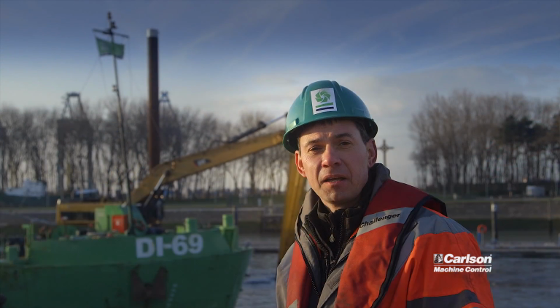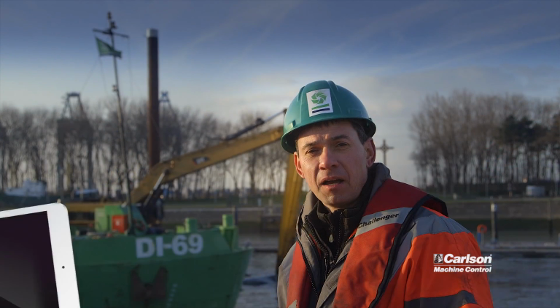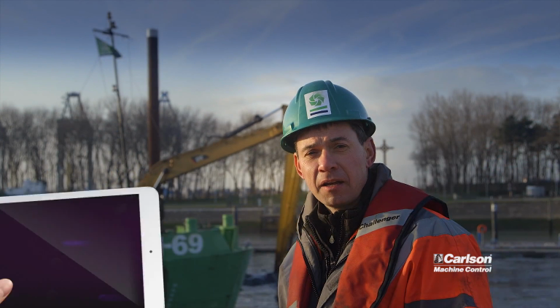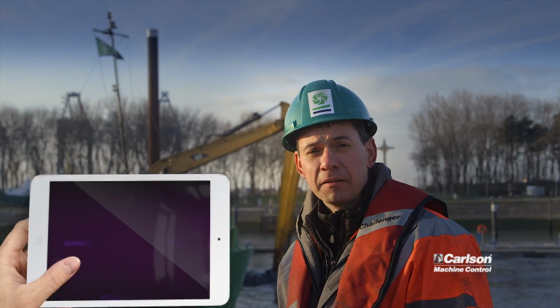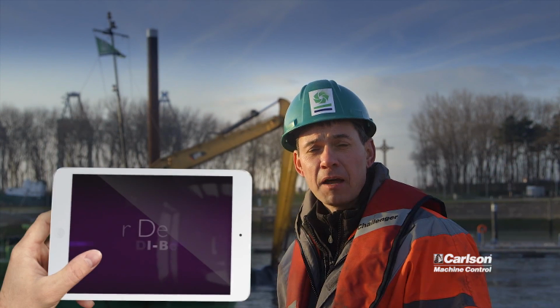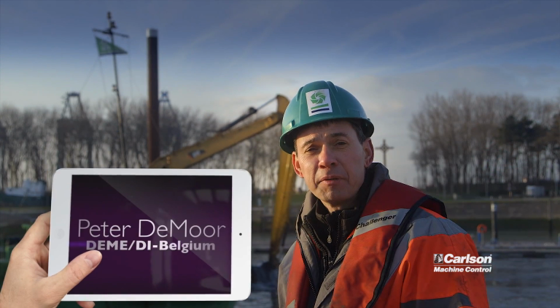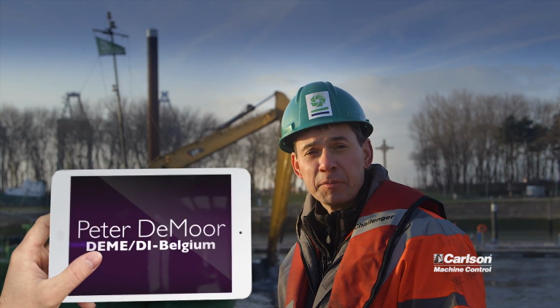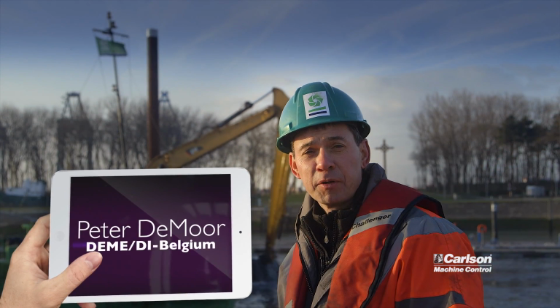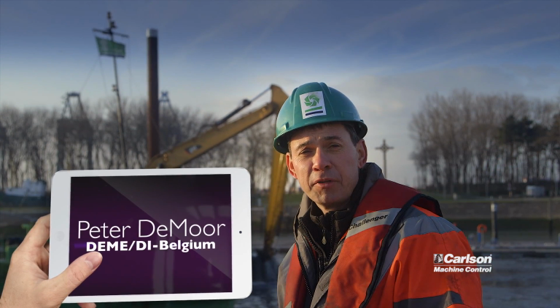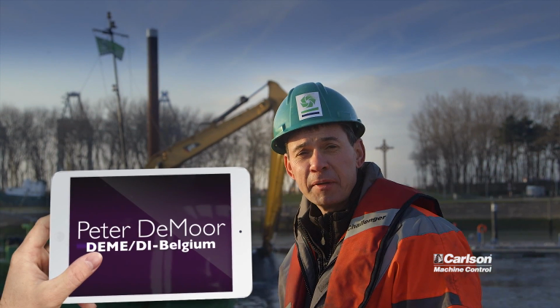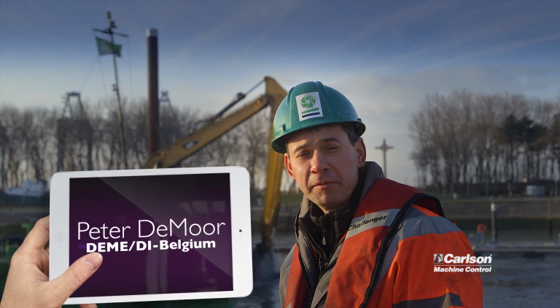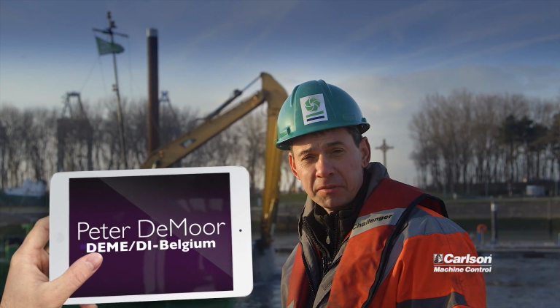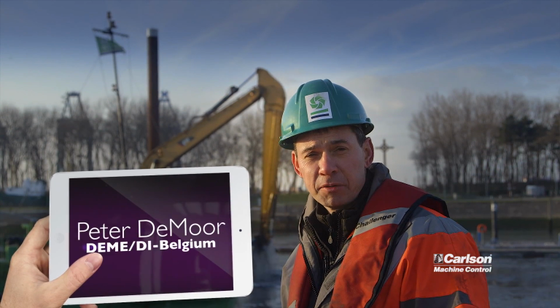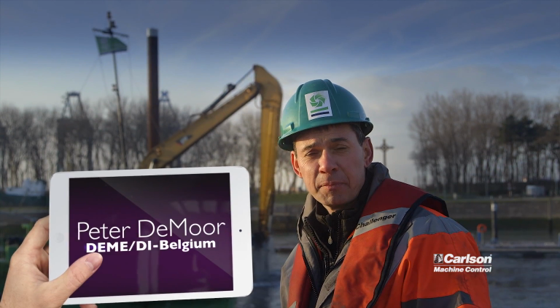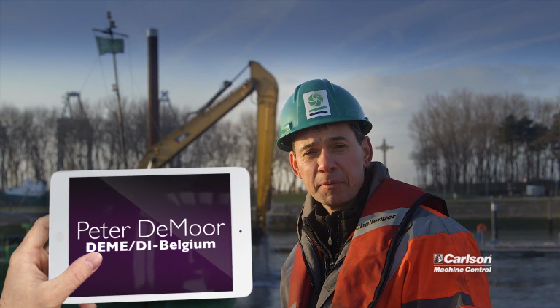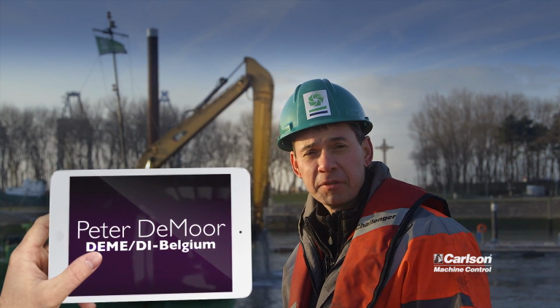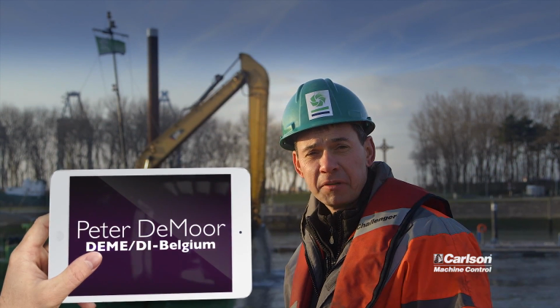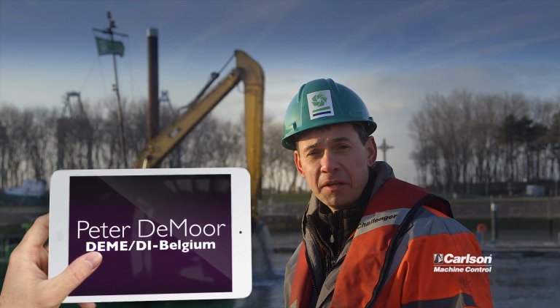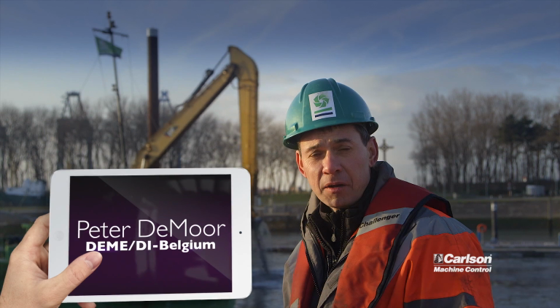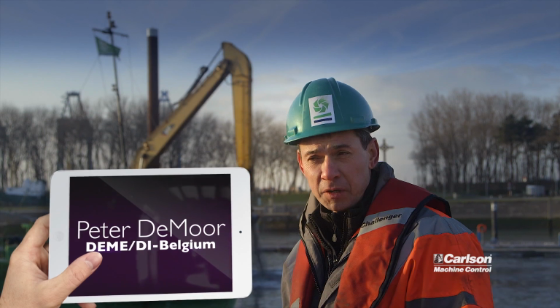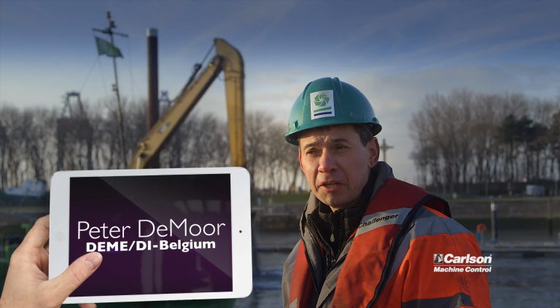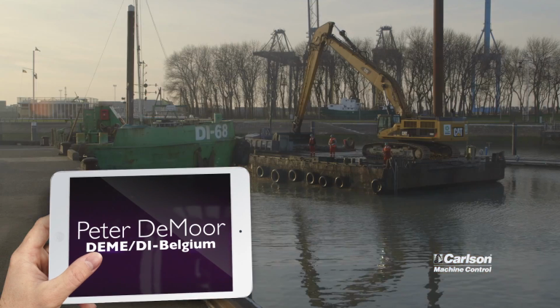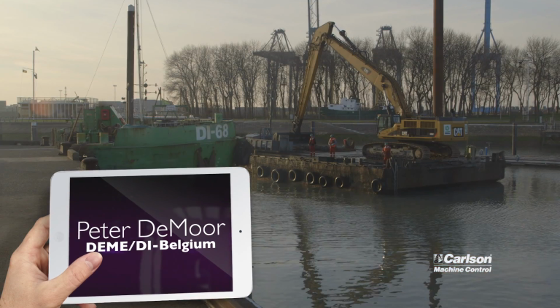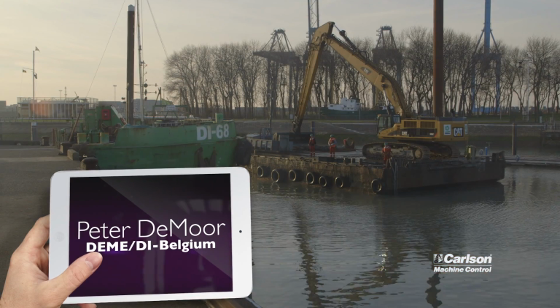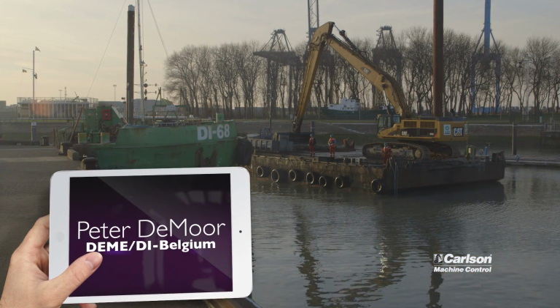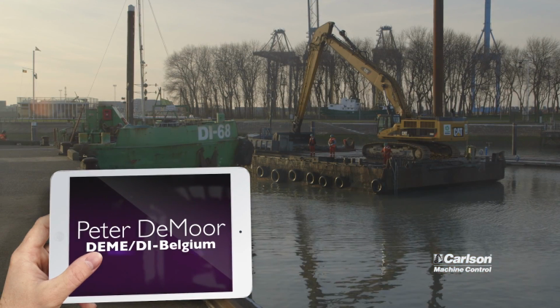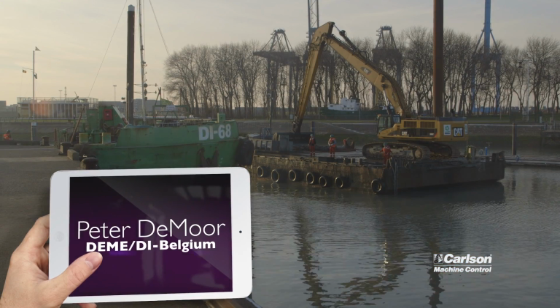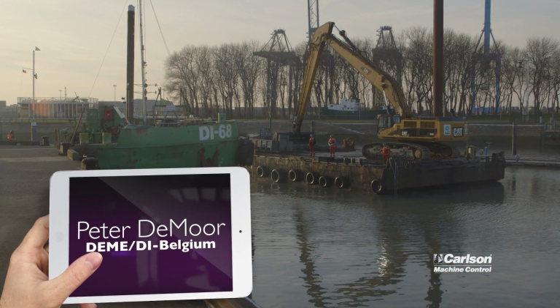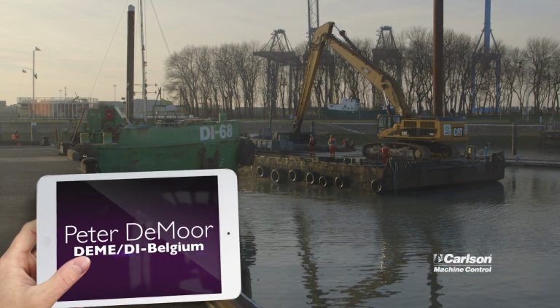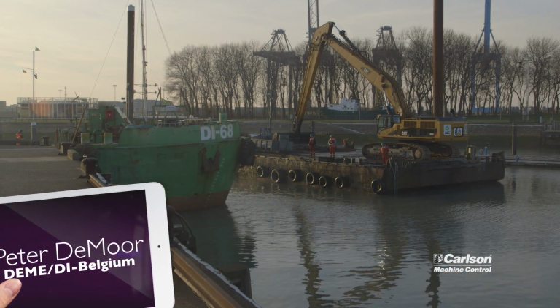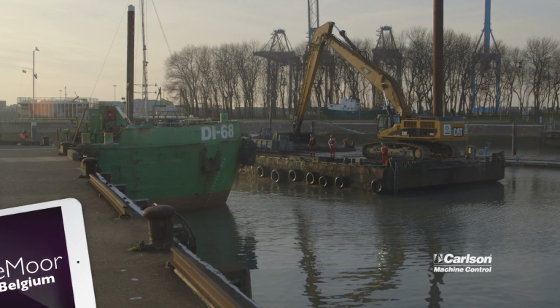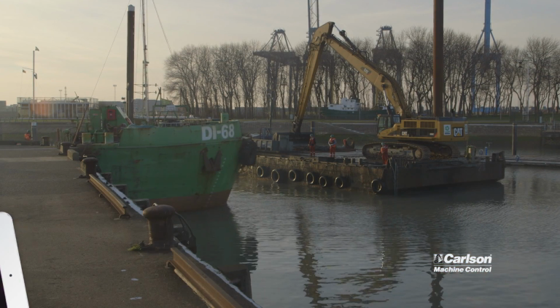Hi, I'm Peter Dumour of the DME Service Department and we are located here at the specialty harbor of Zee Bruges.